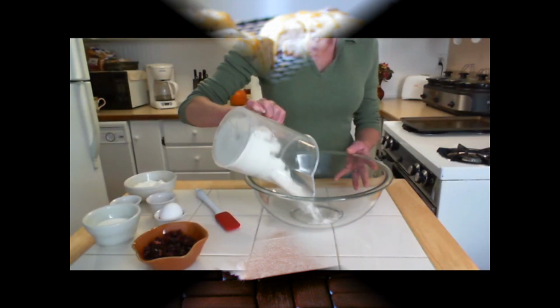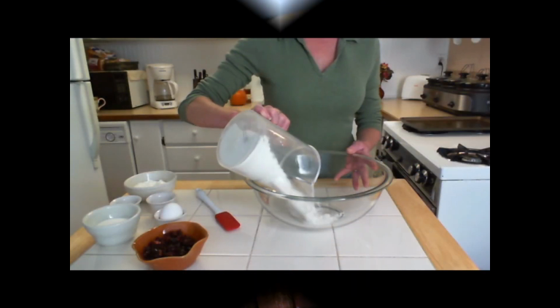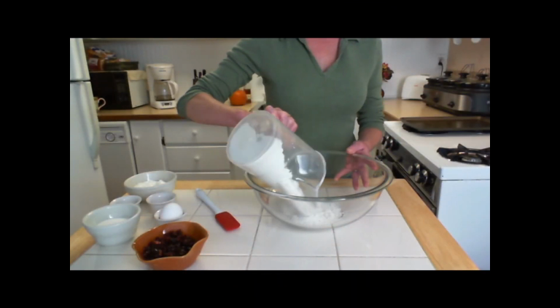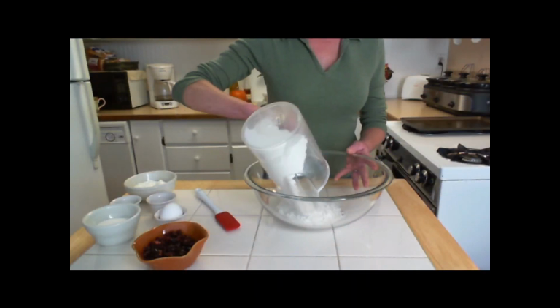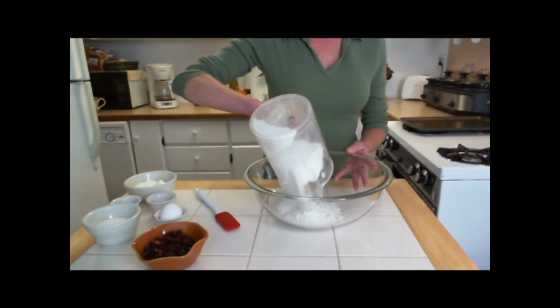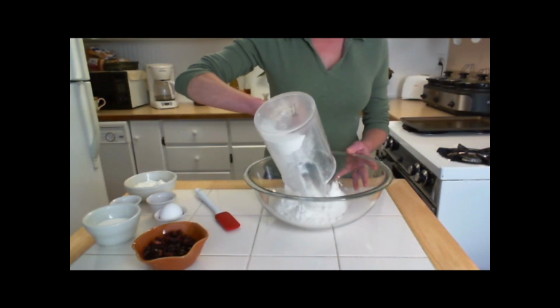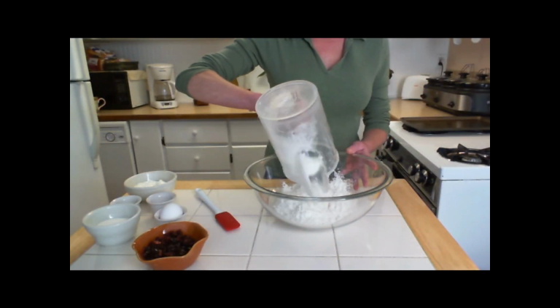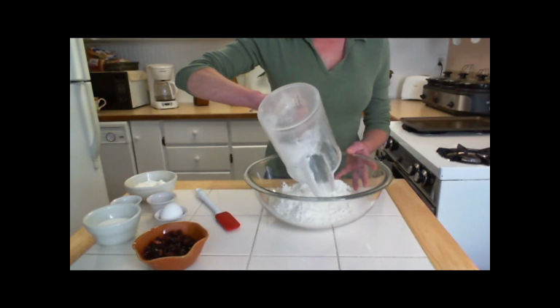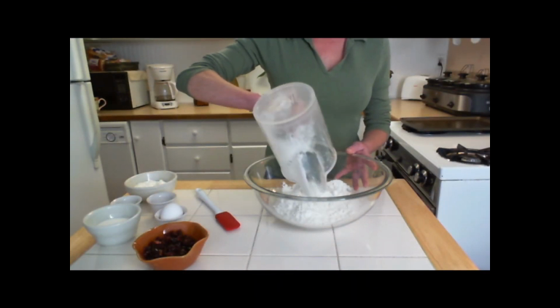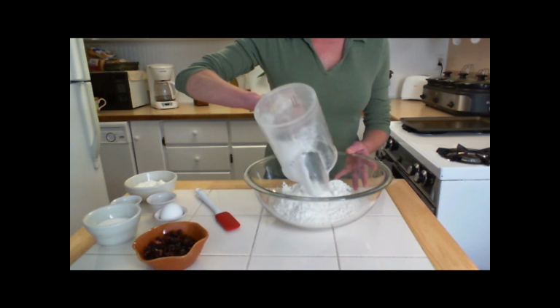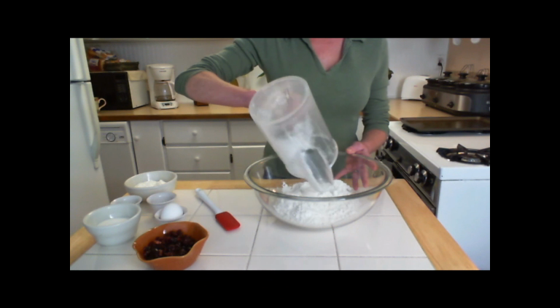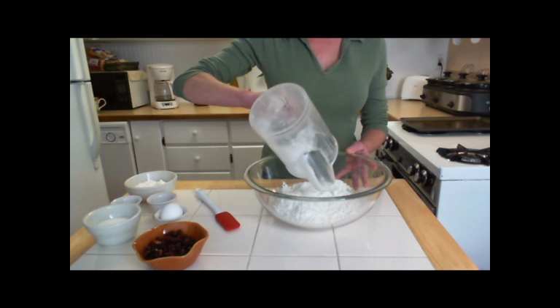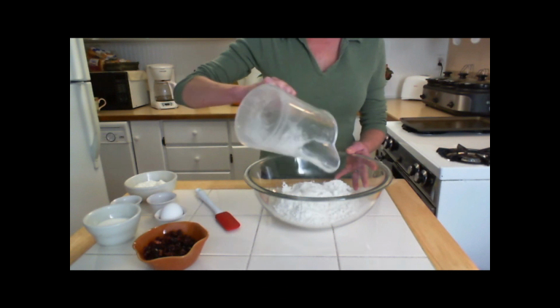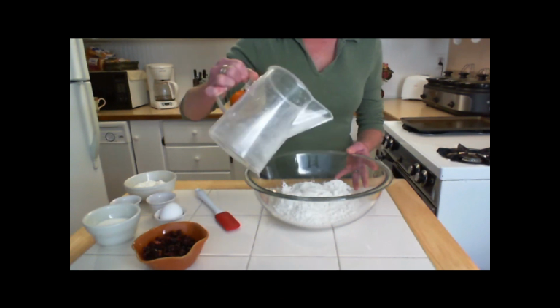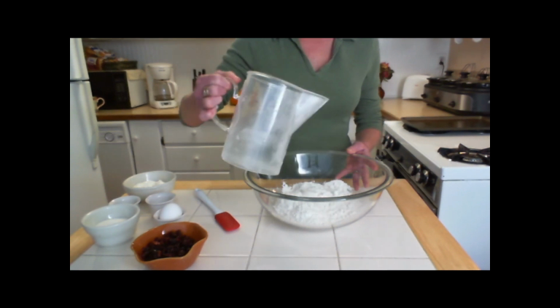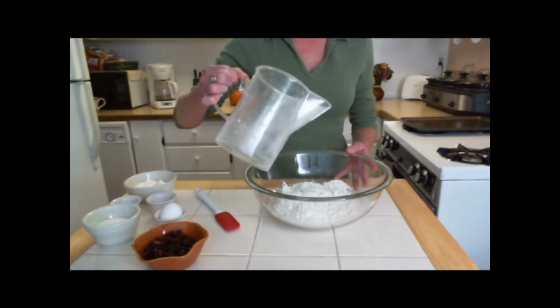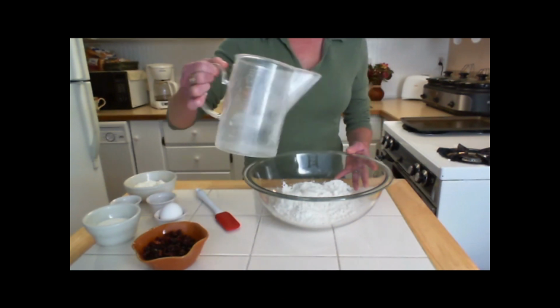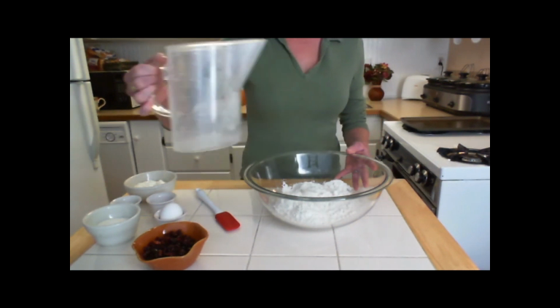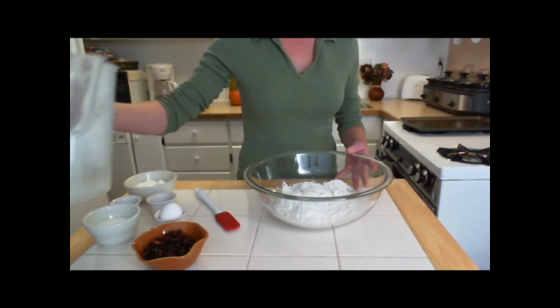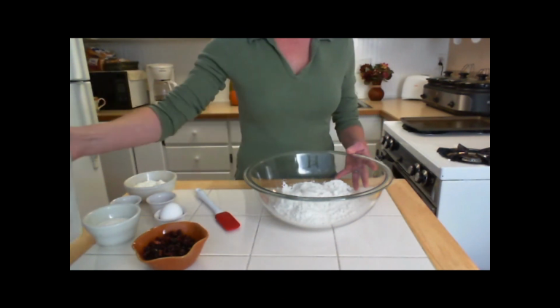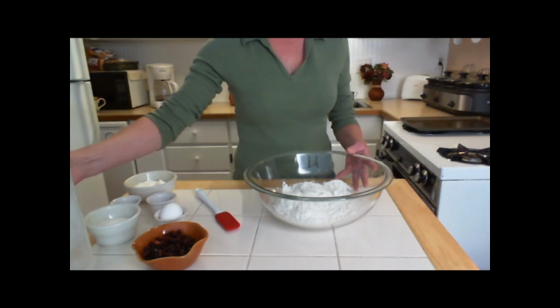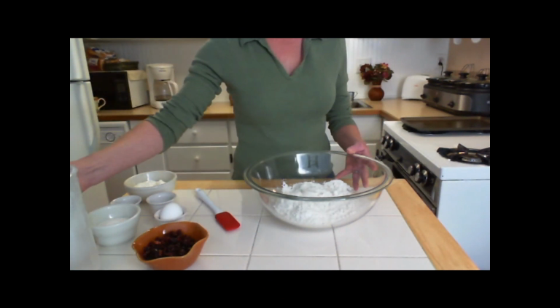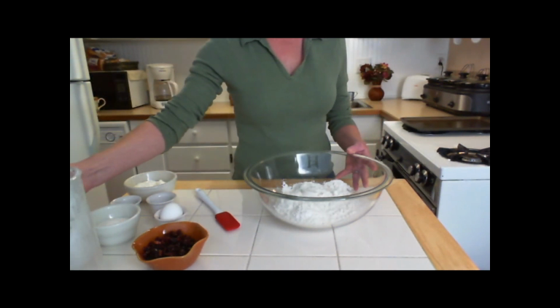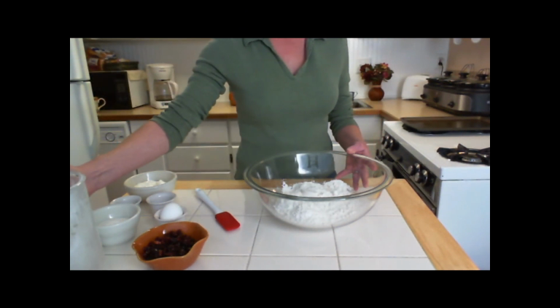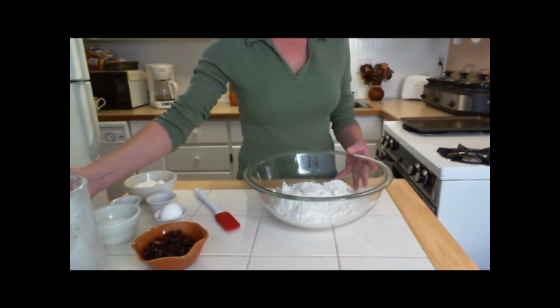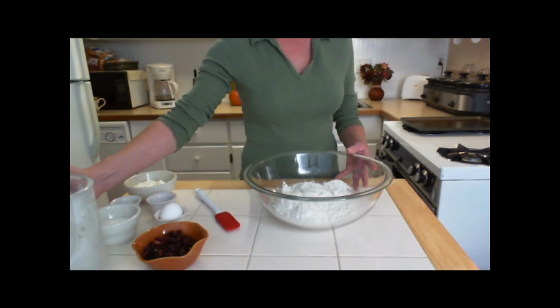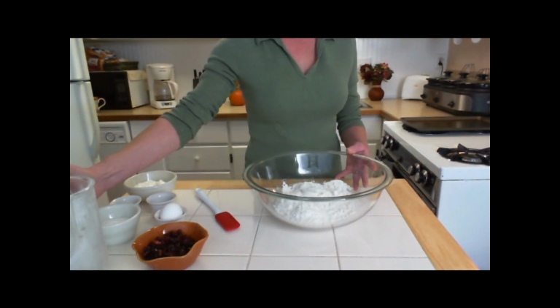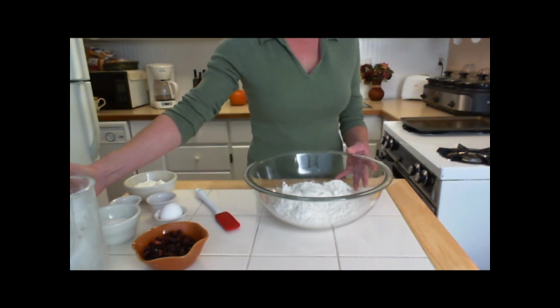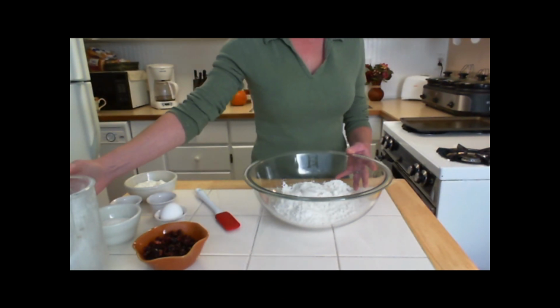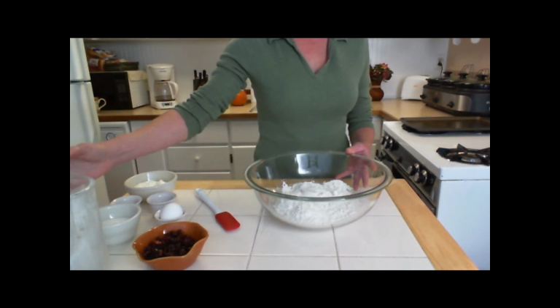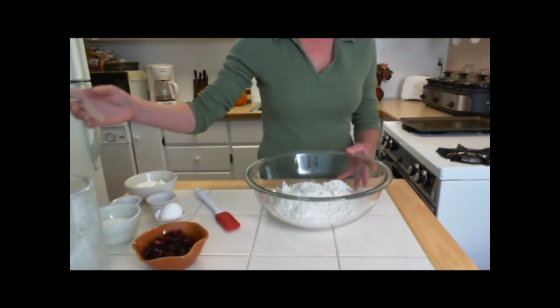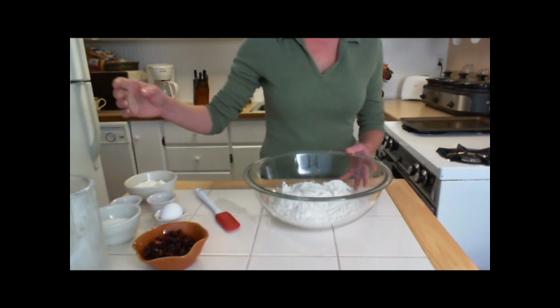In a large mixing bowl, combine flour, sugar, baking powder, and salt and whisk well.